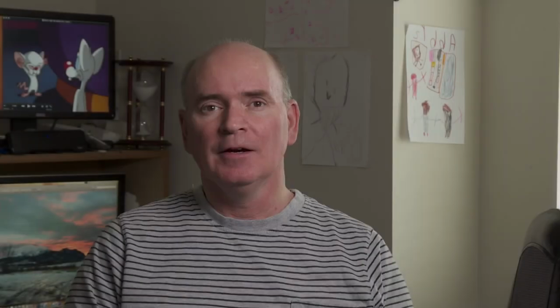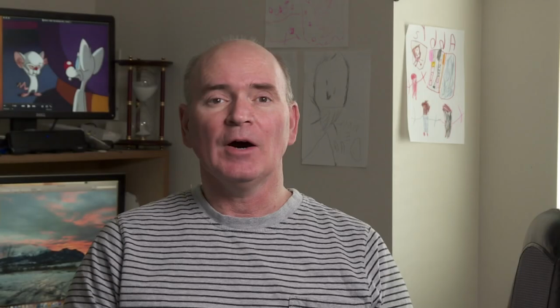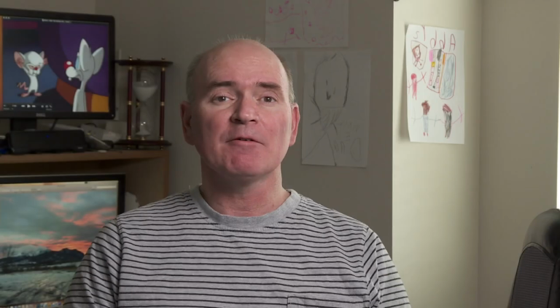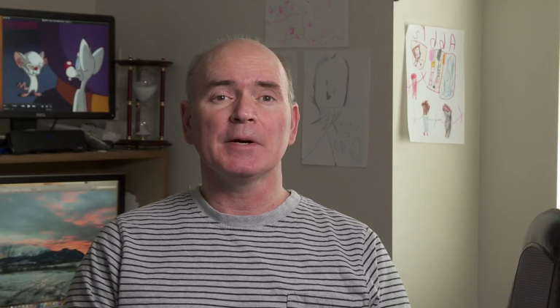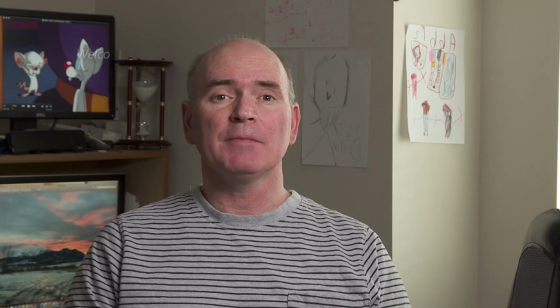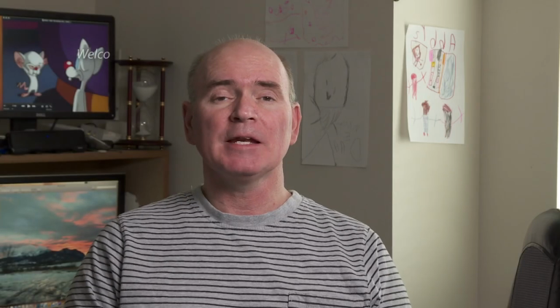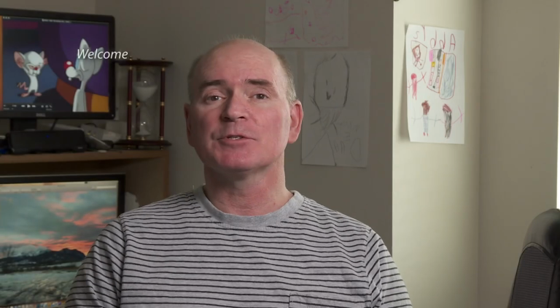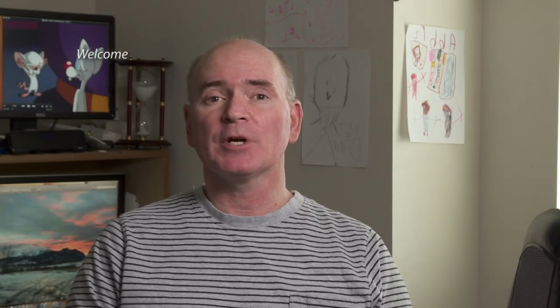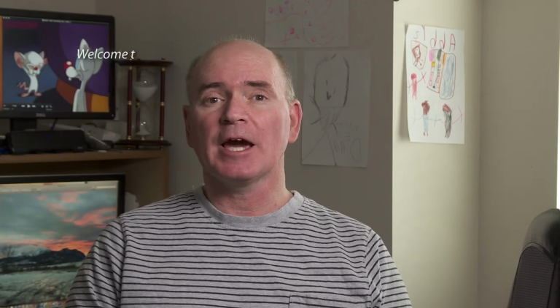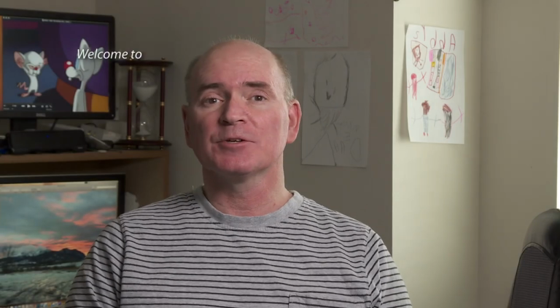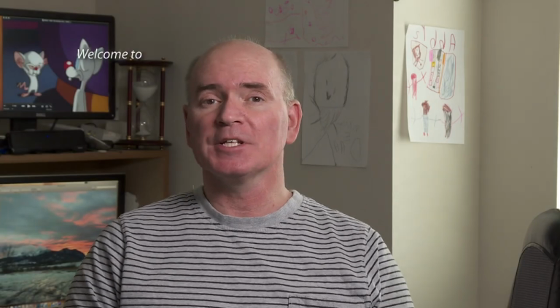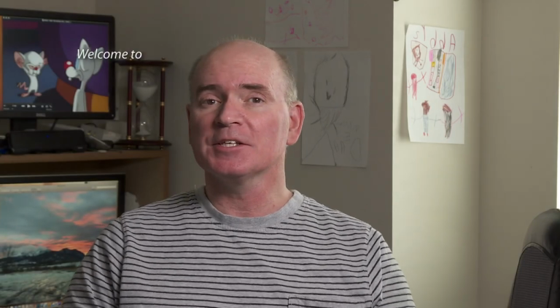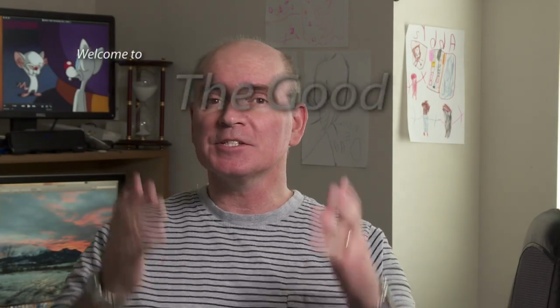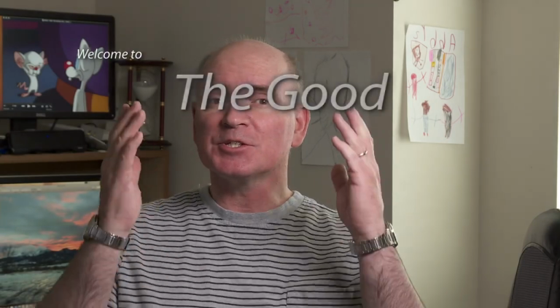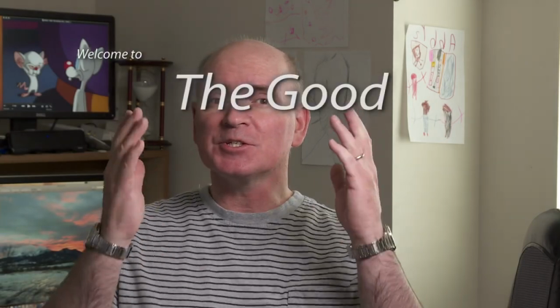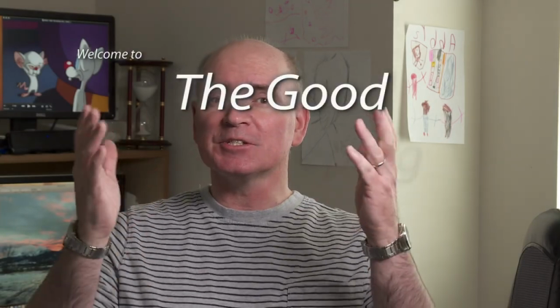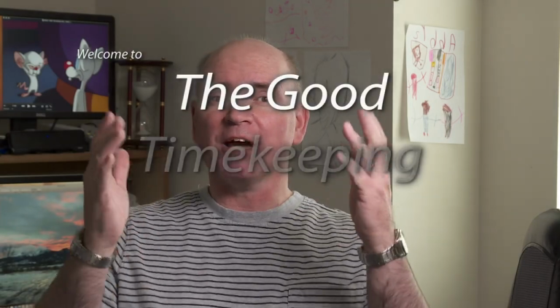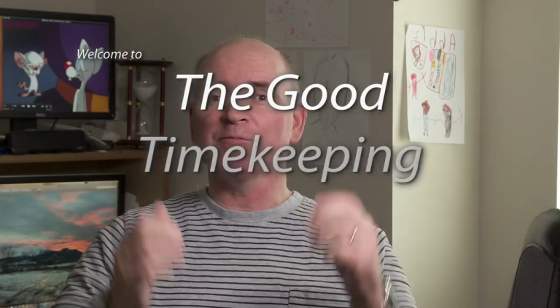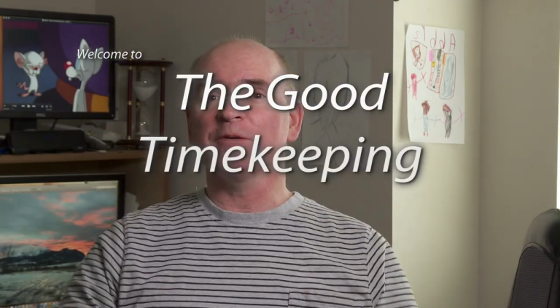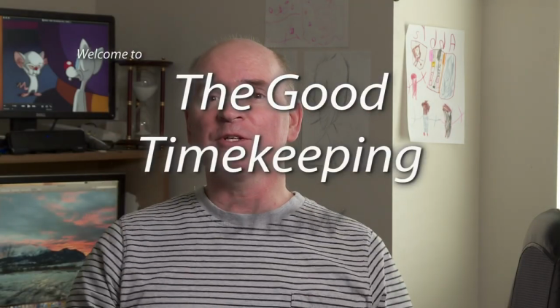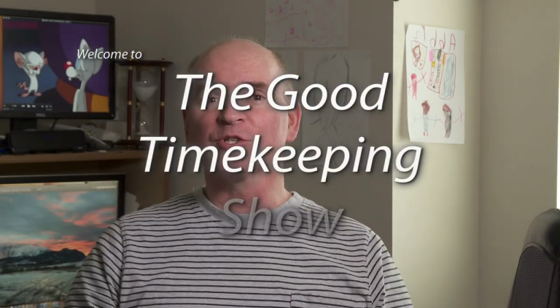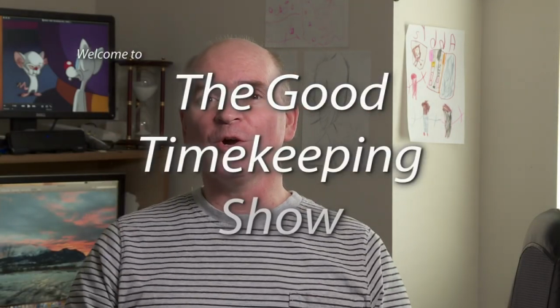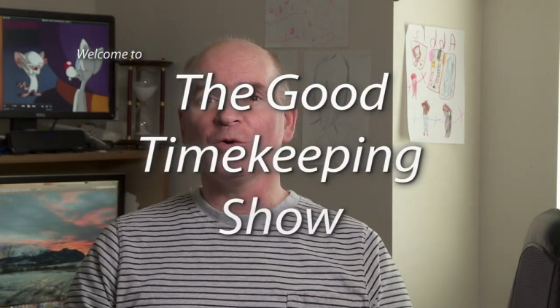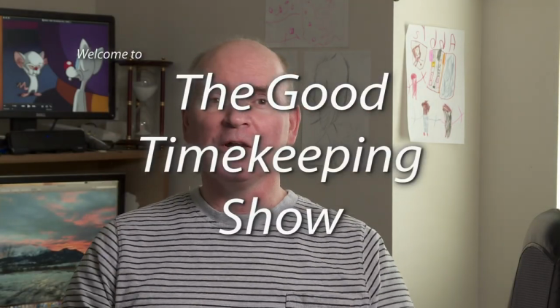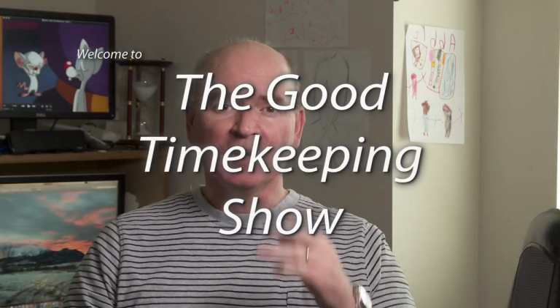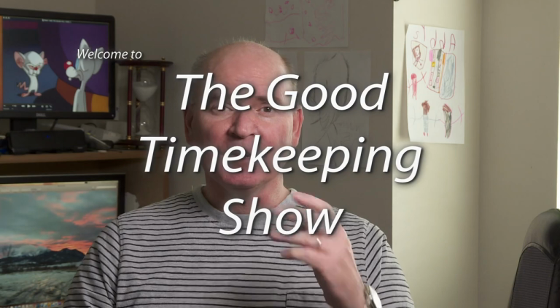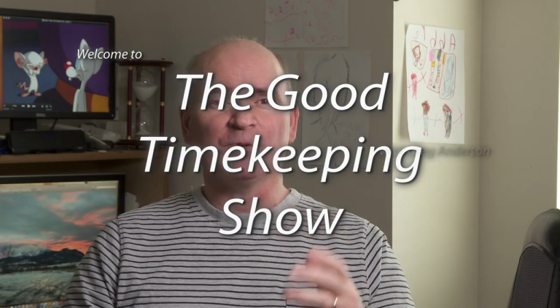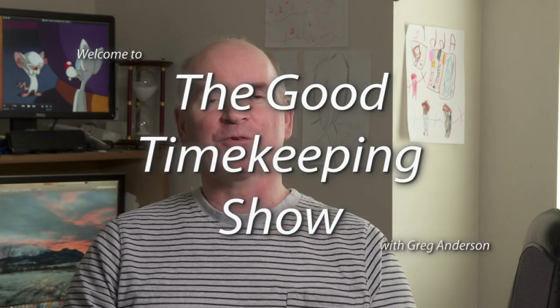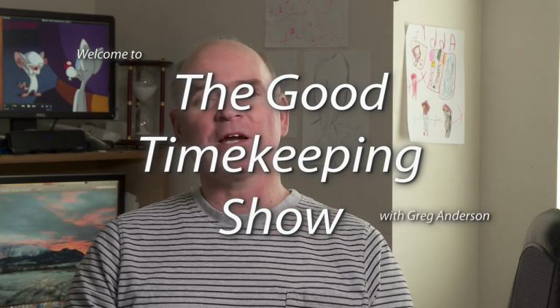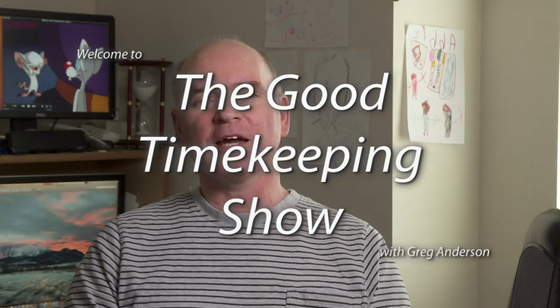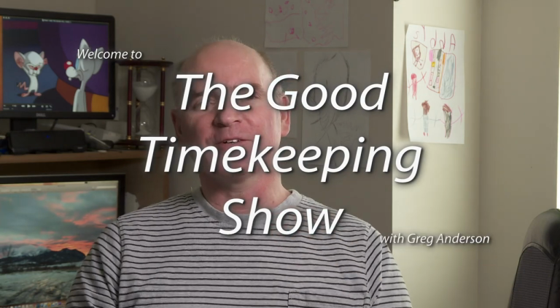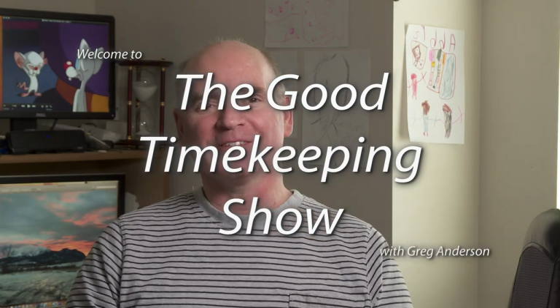Hi everybody, my name is Greg Anderson and this is the Good Timekeeping Show with Greg Anderson.